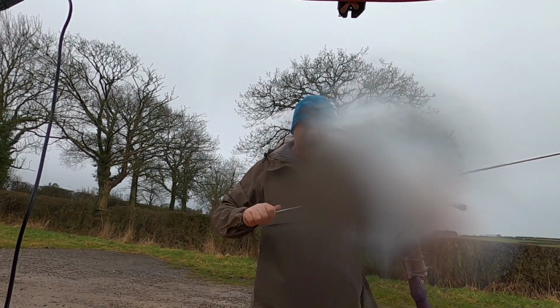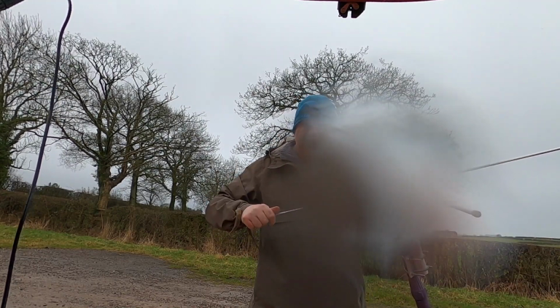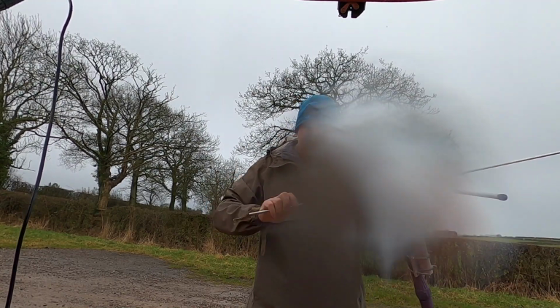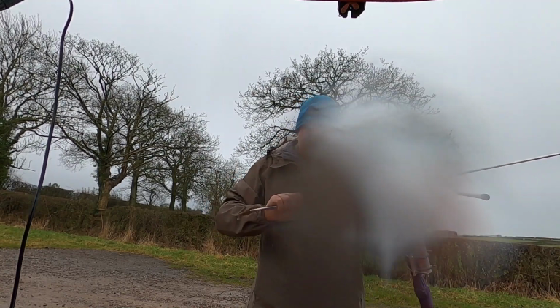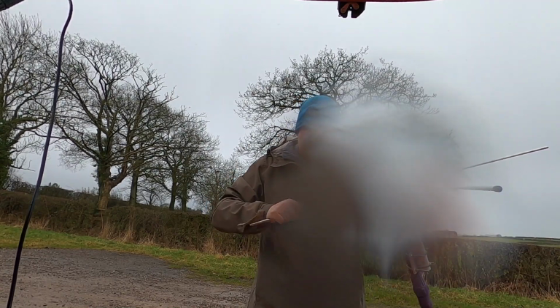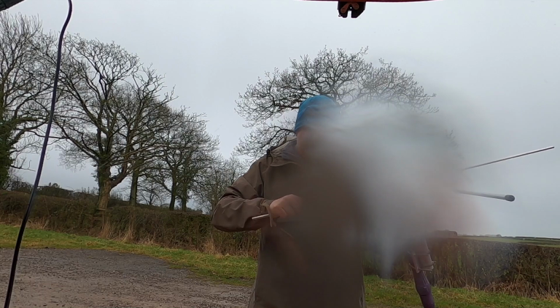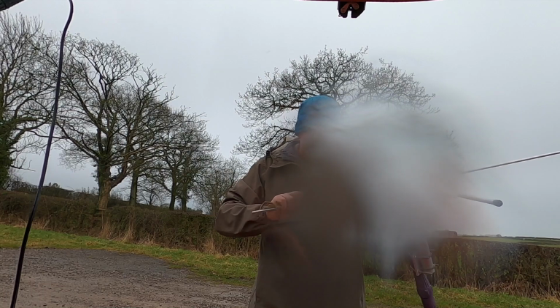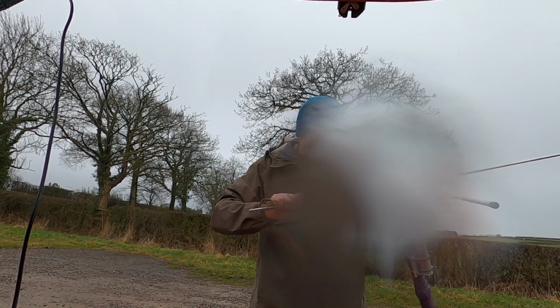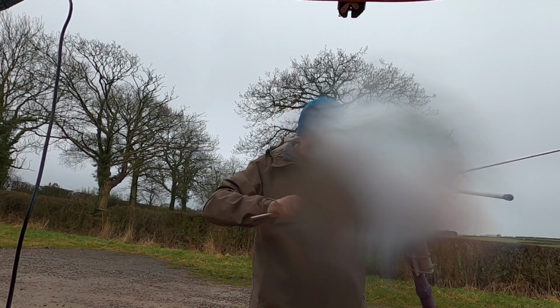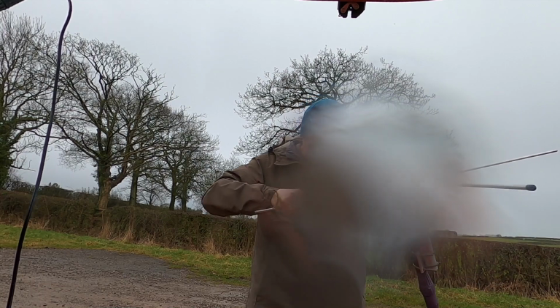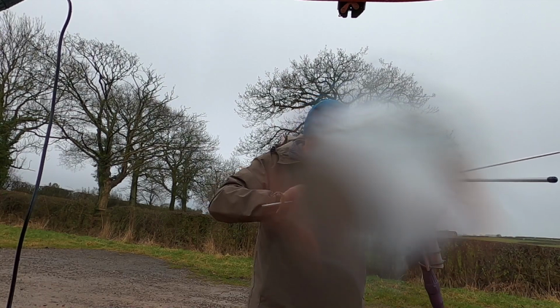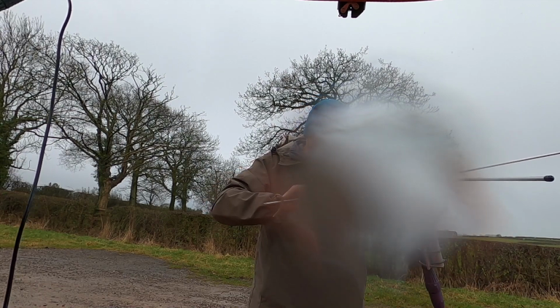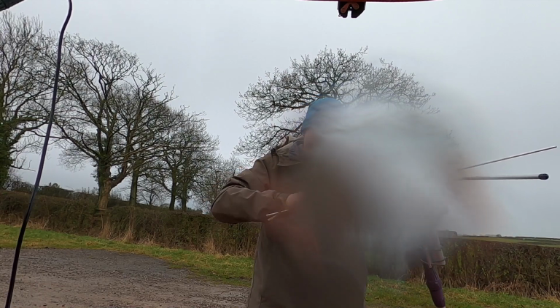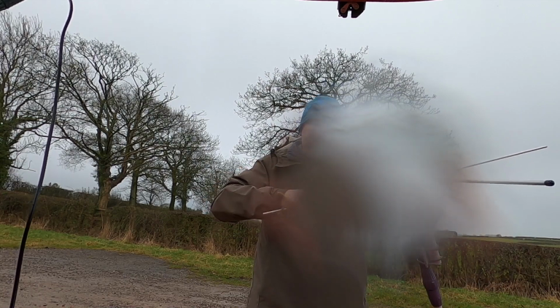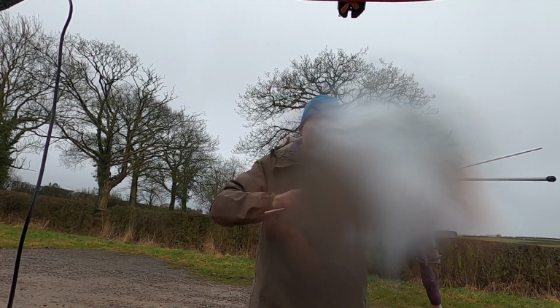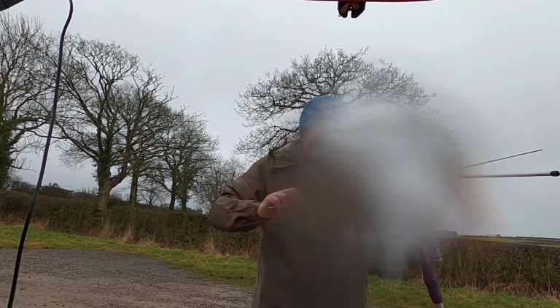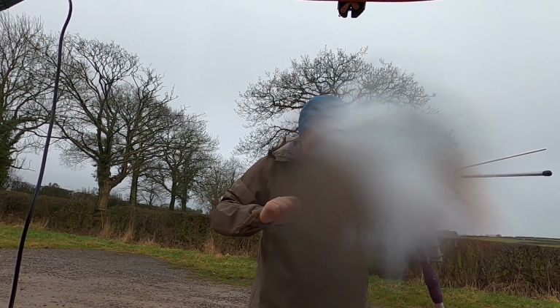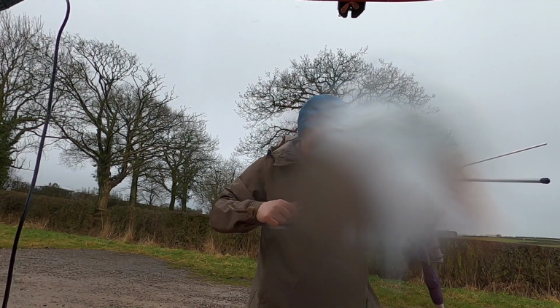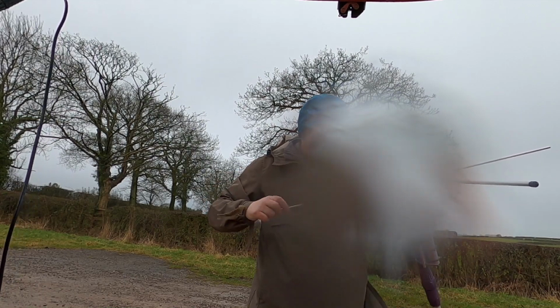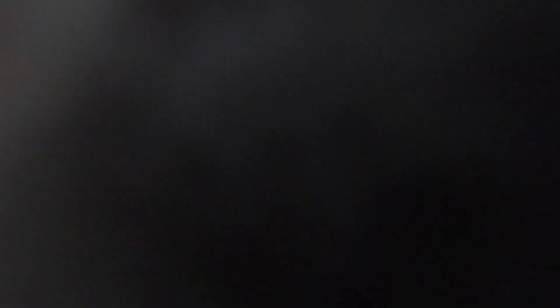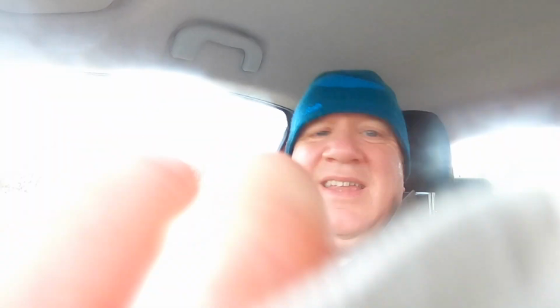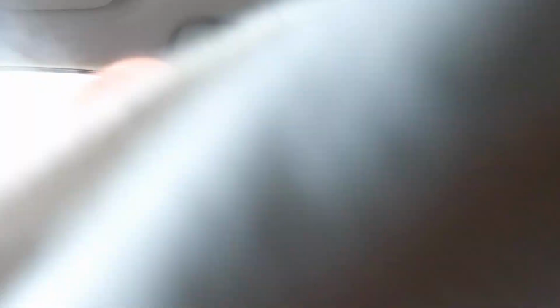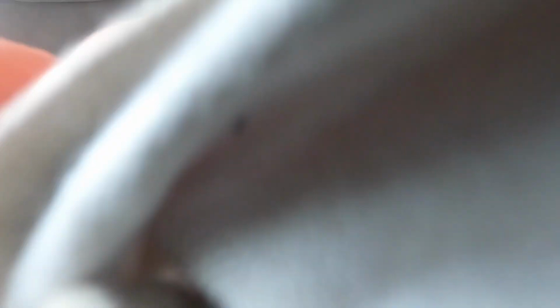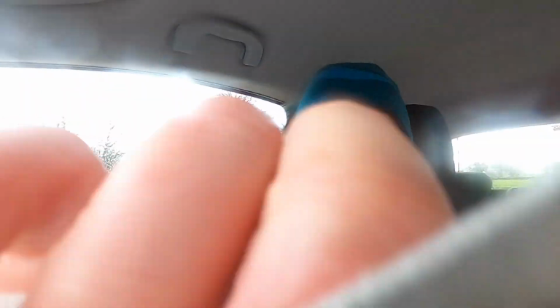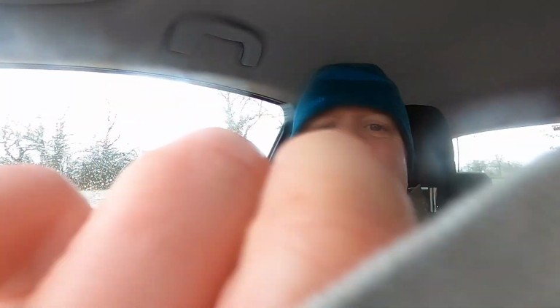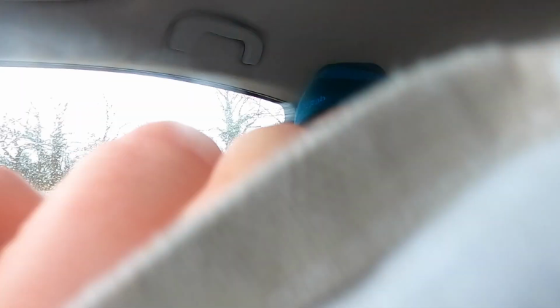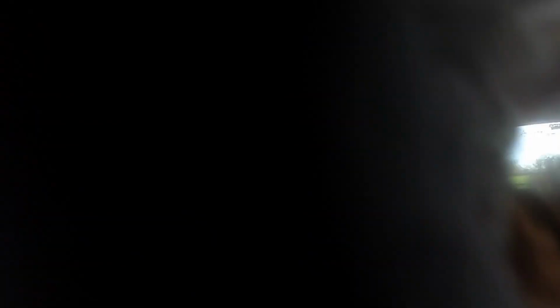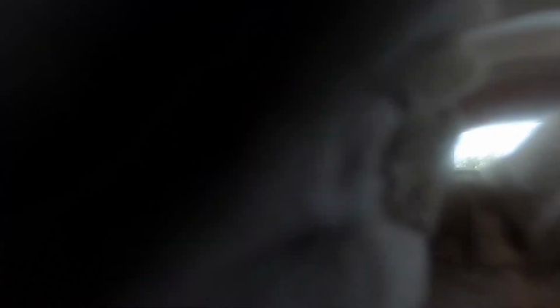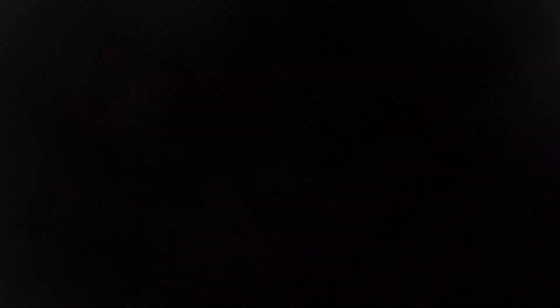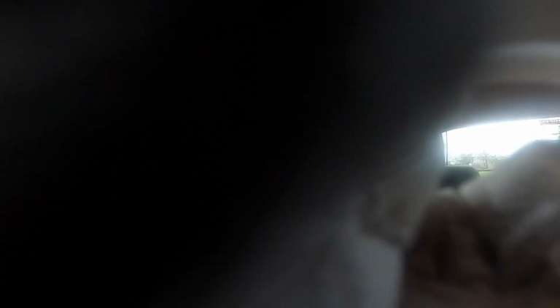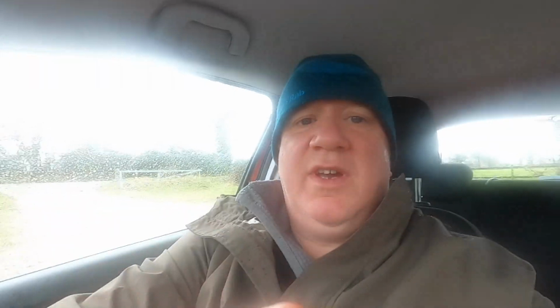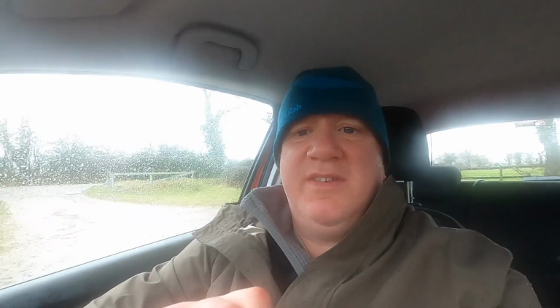I can see the camera getting soaked already just being inside the car. Sorry guys.